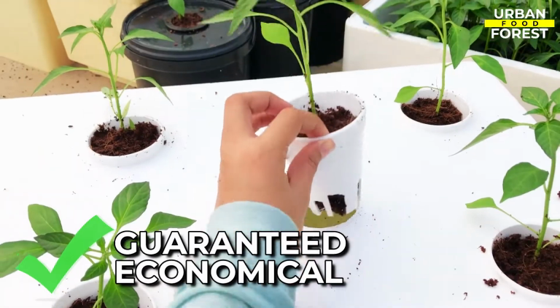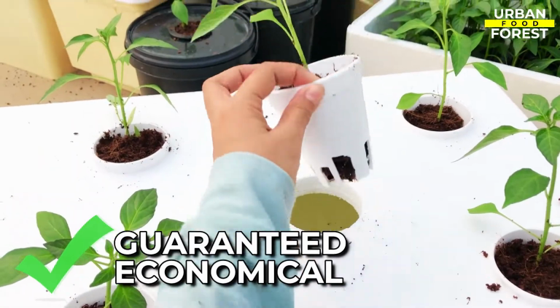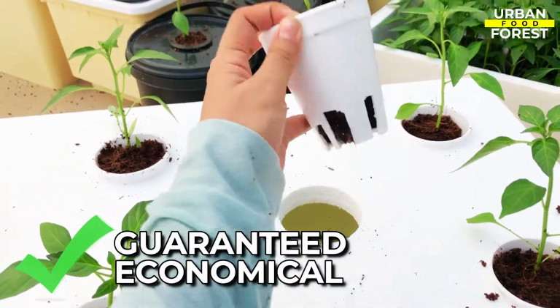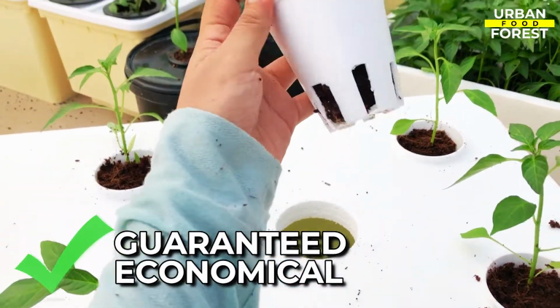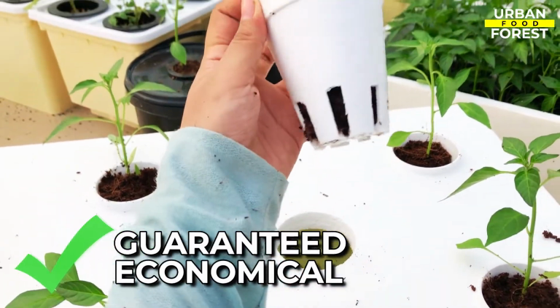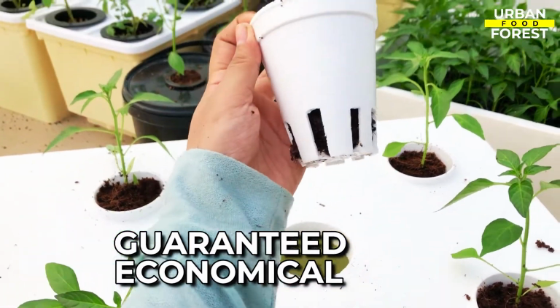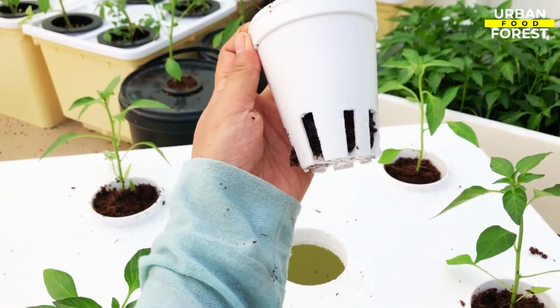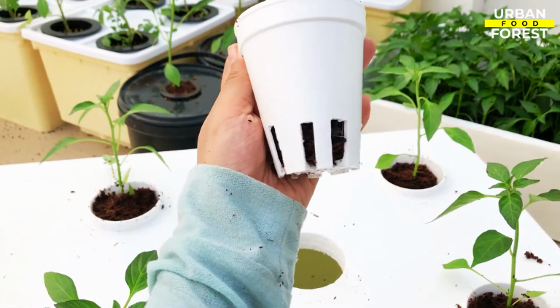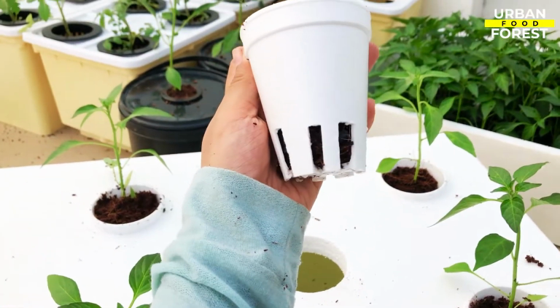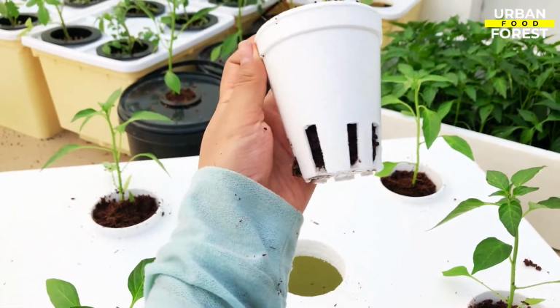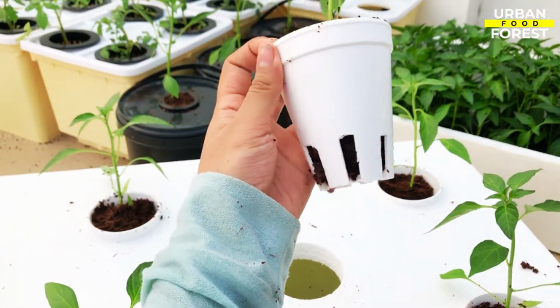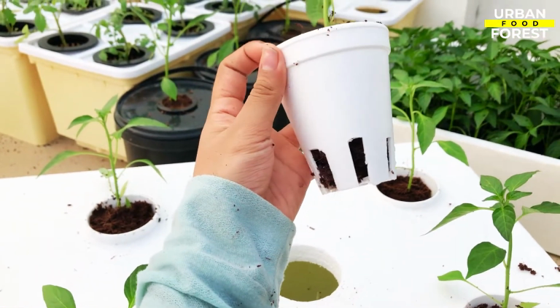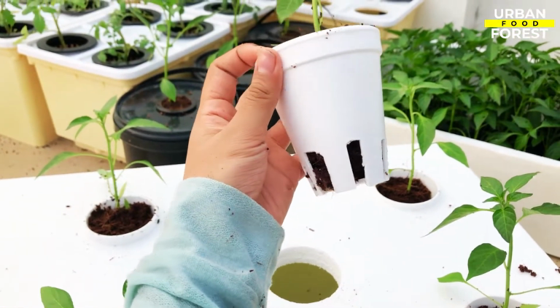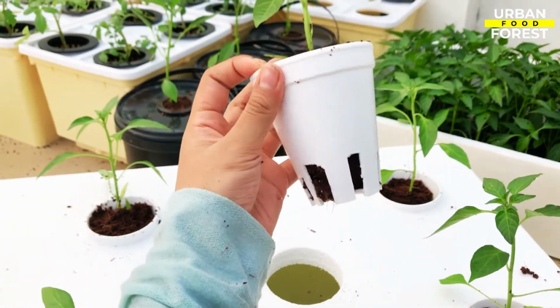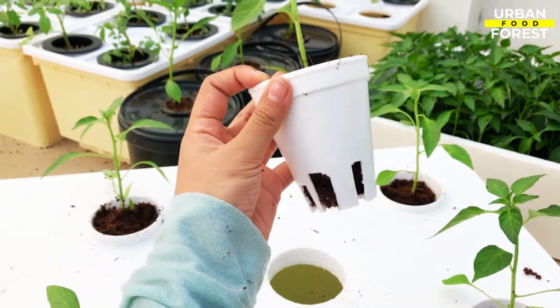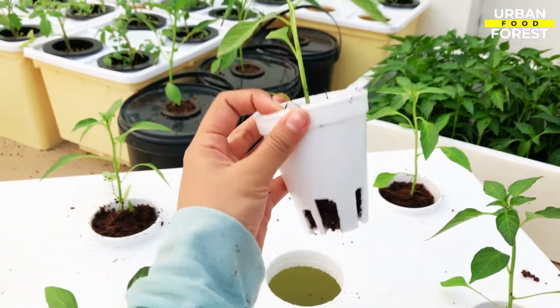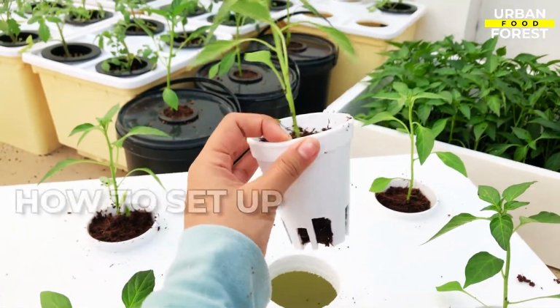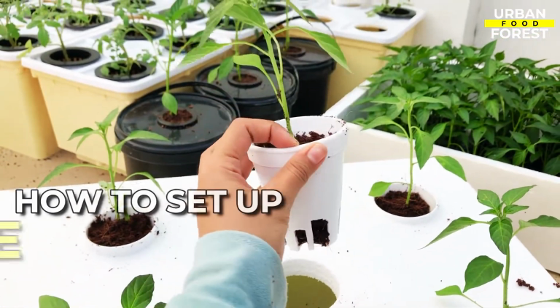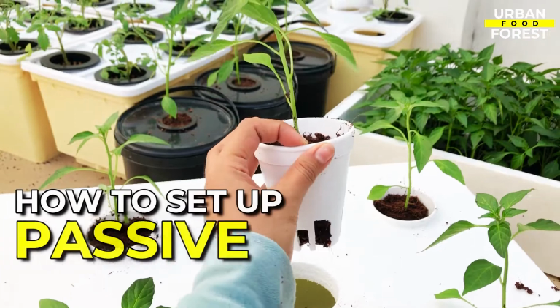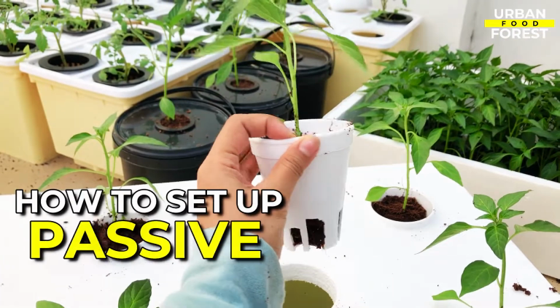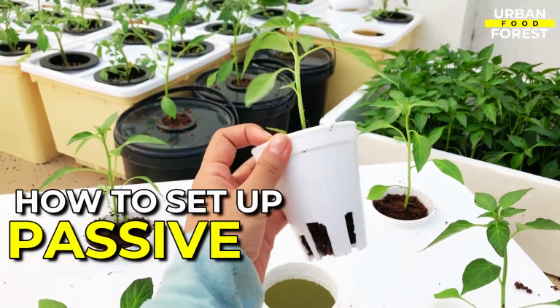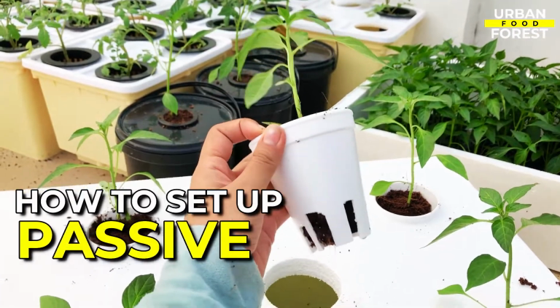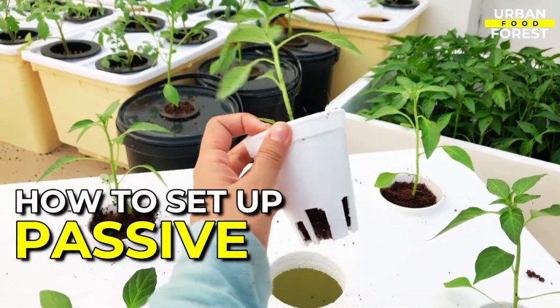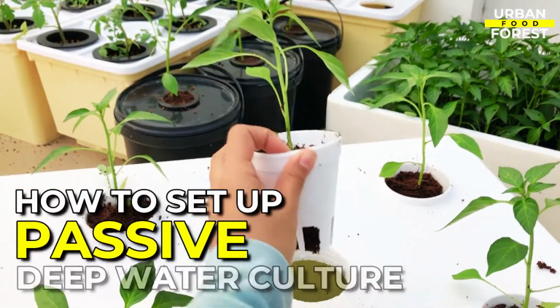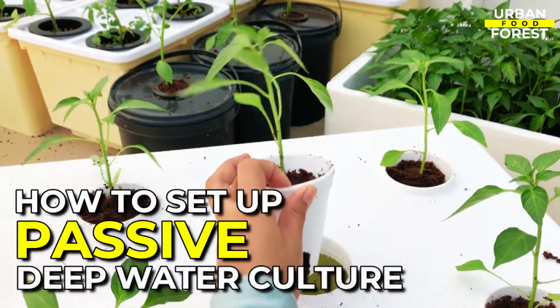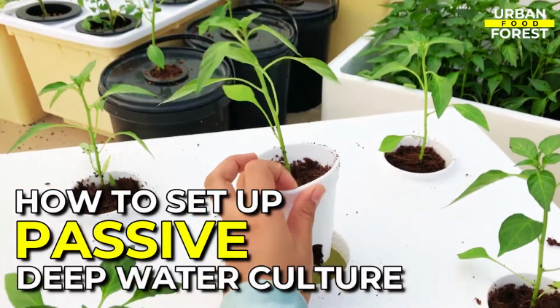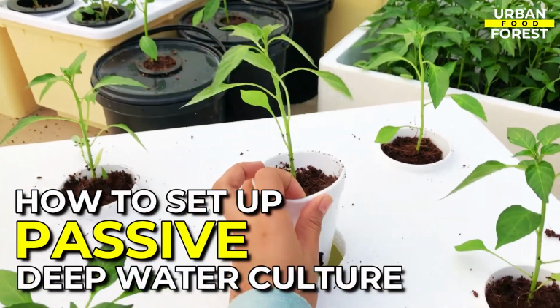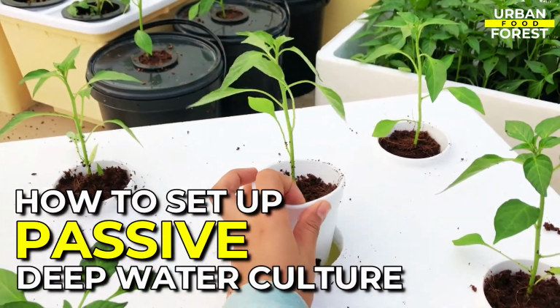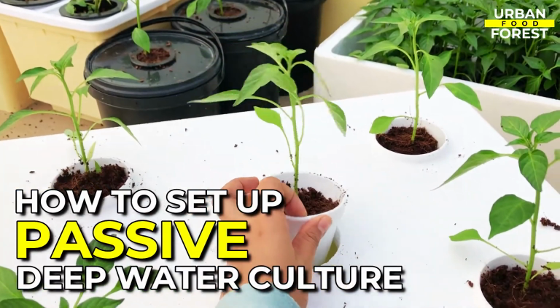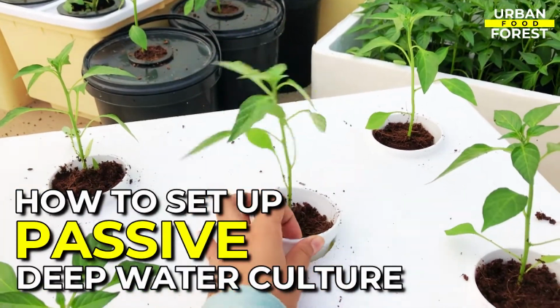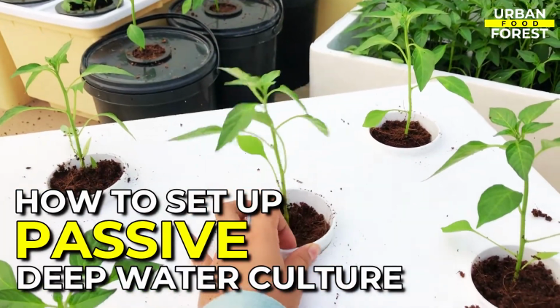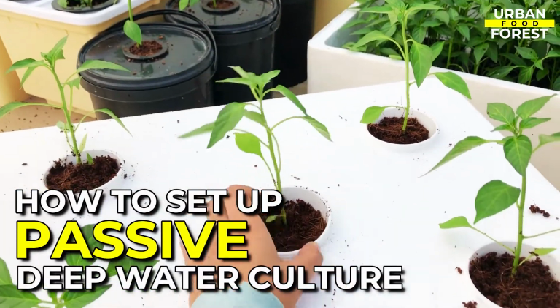There's even more — make sure to watch the entire video because I'll be showing you how to set up your passive DWC so you can make one for yourself.